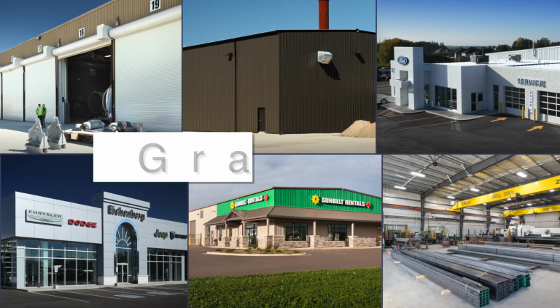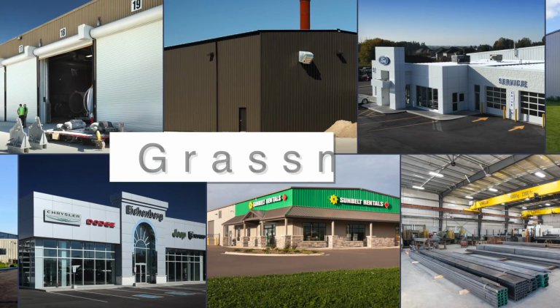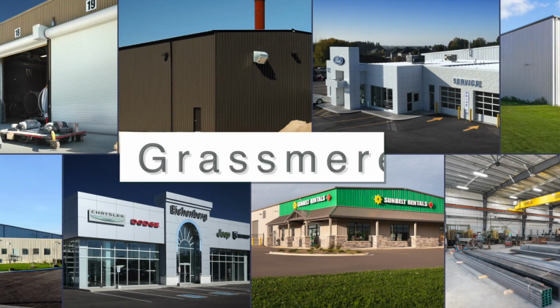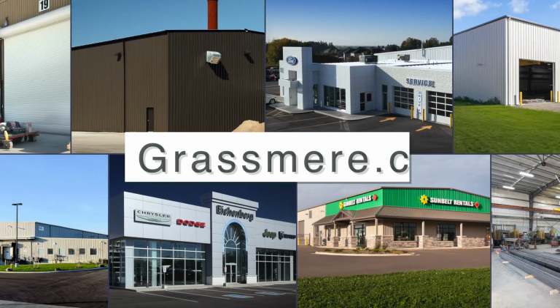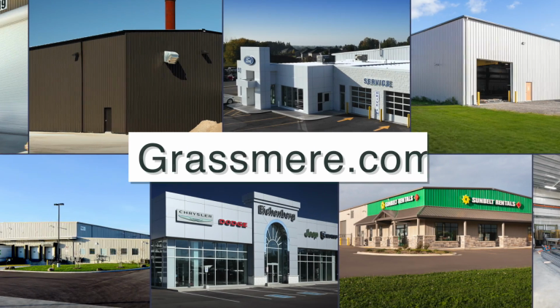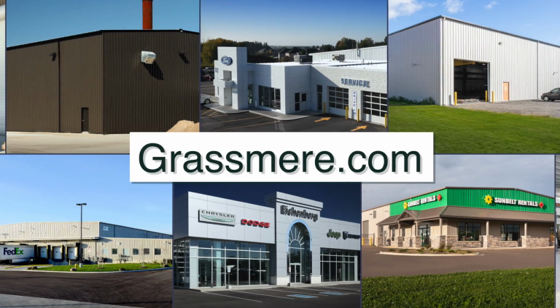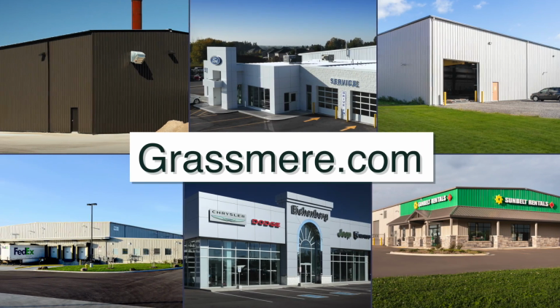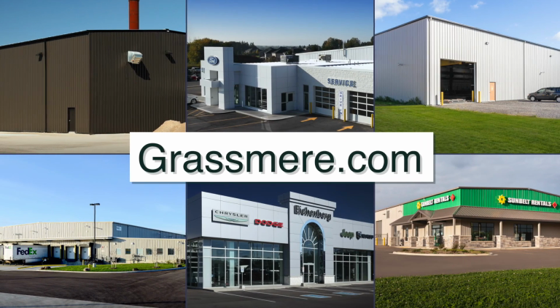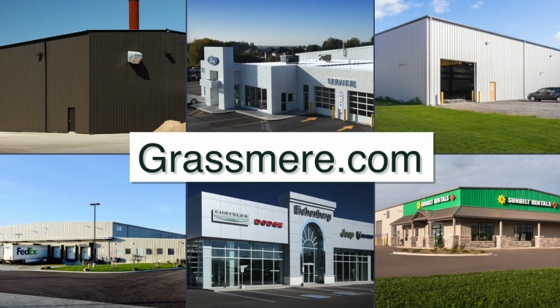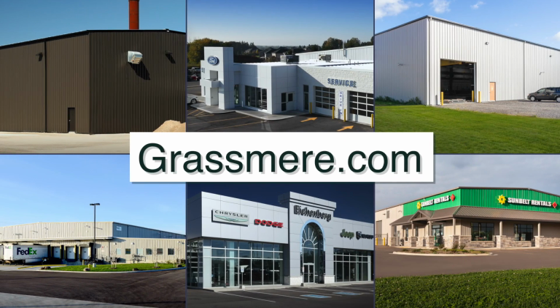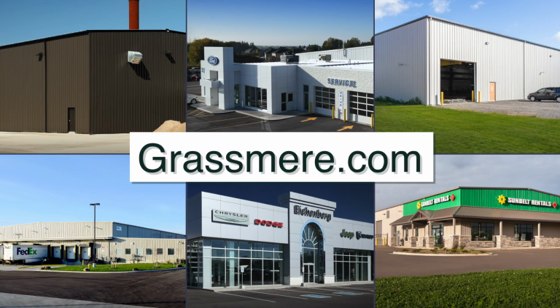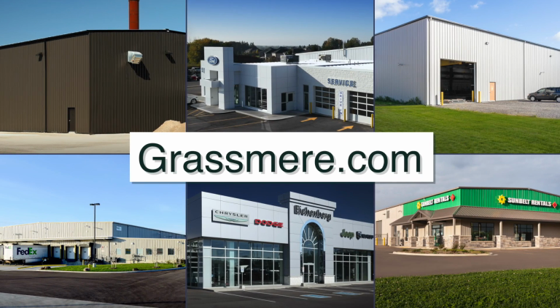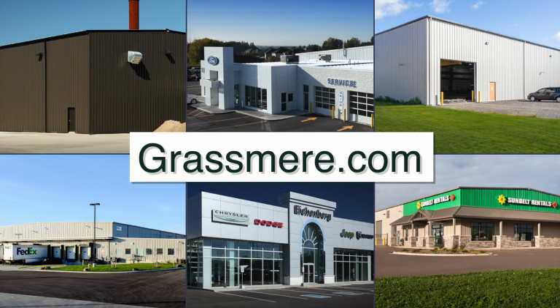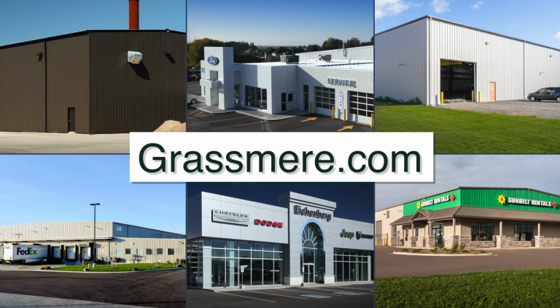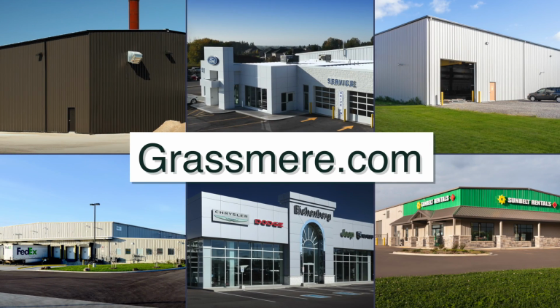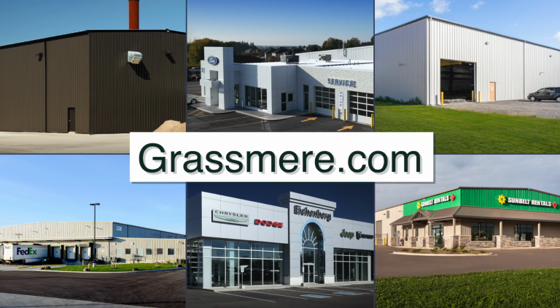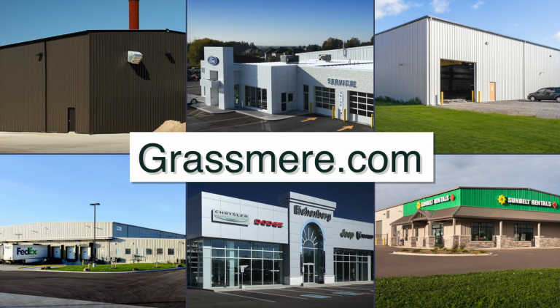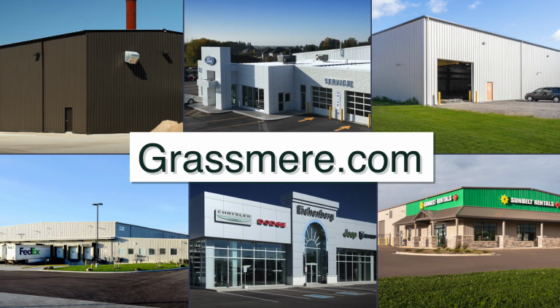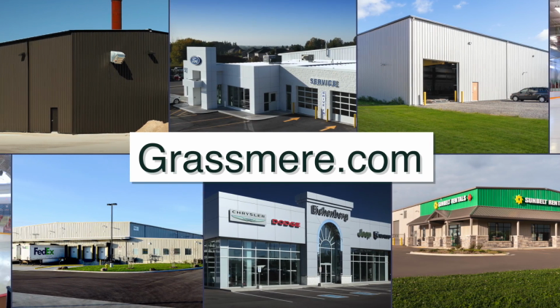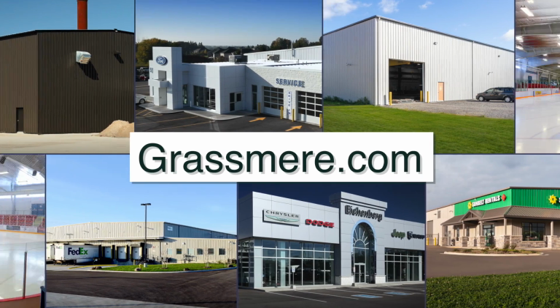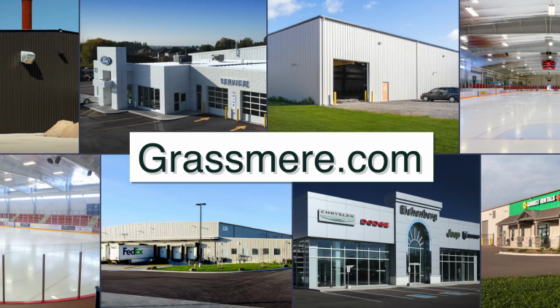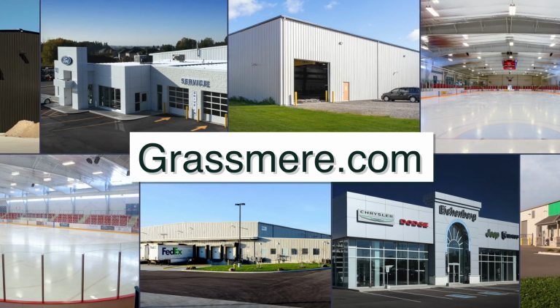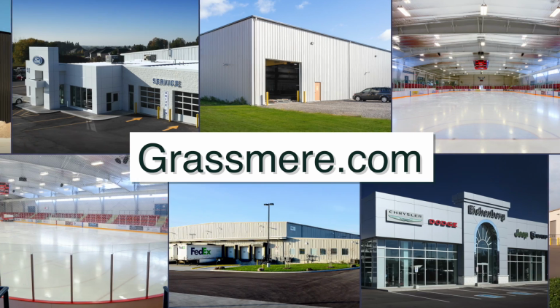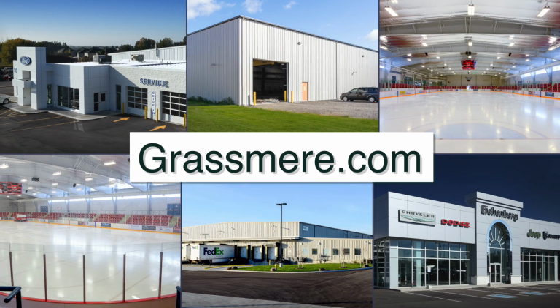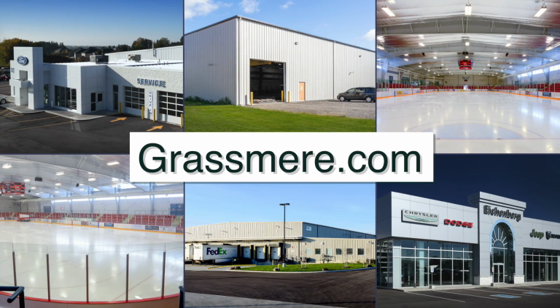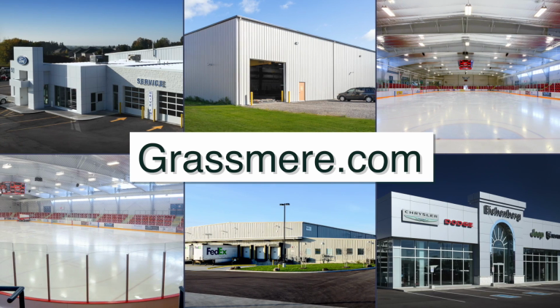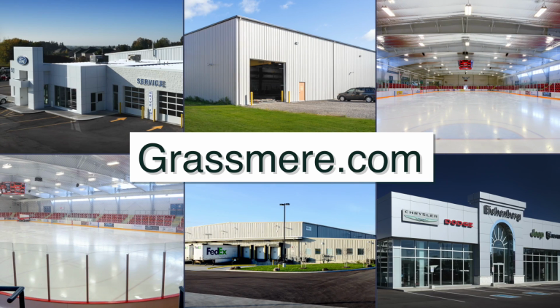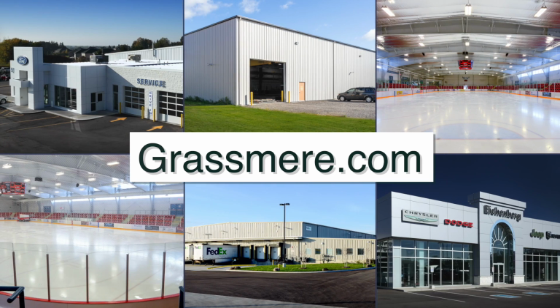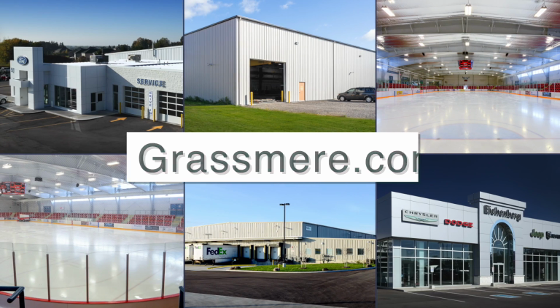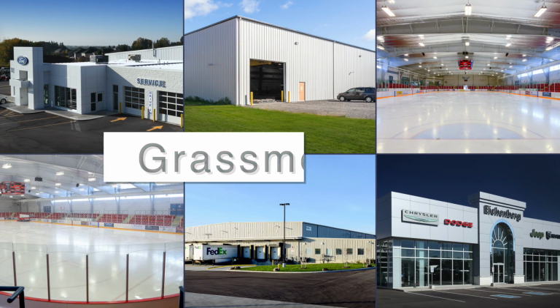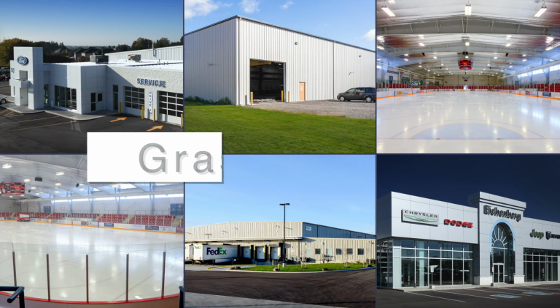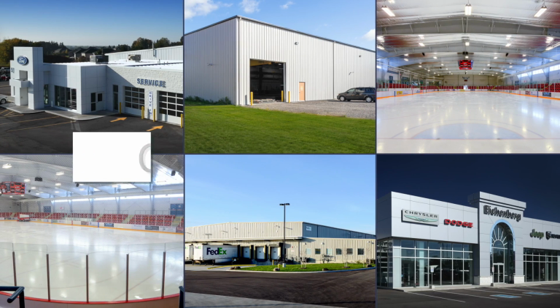To learn more about Grasmere Construction, visit our website, www.grasmere.com.